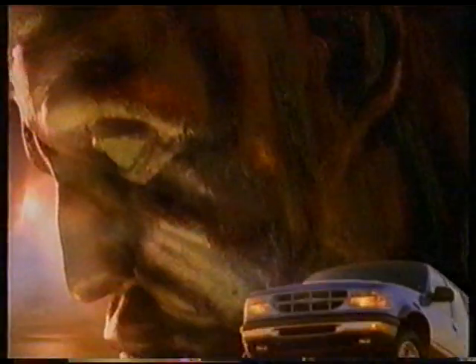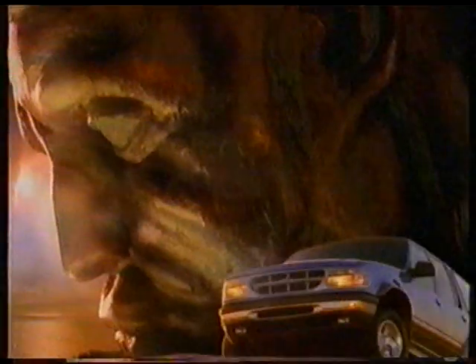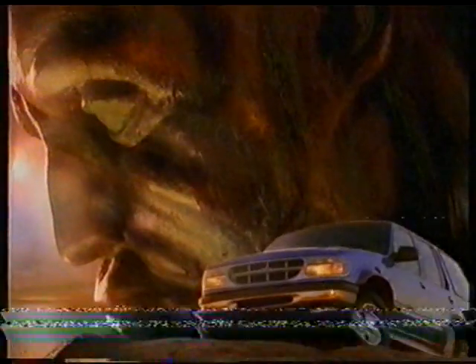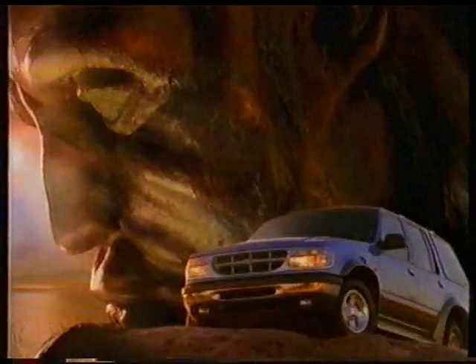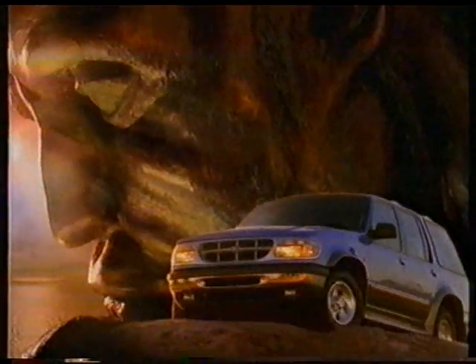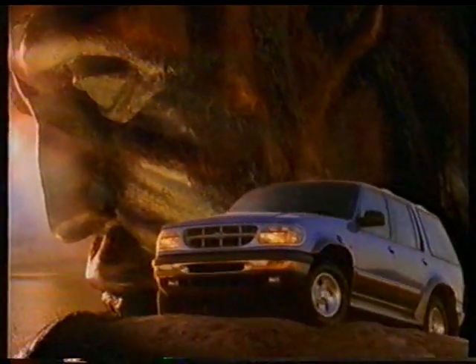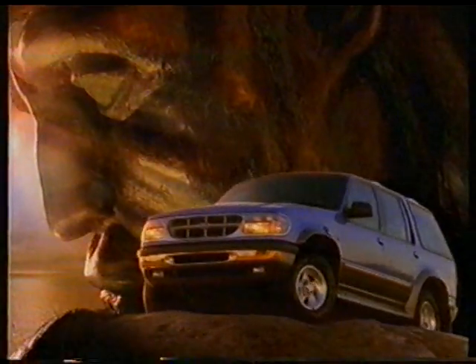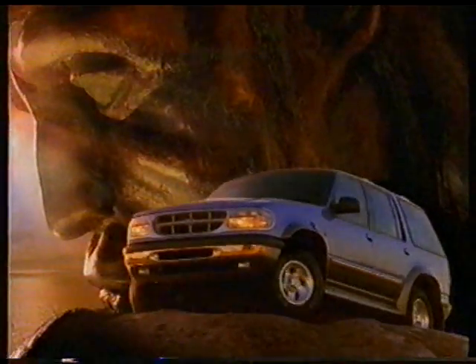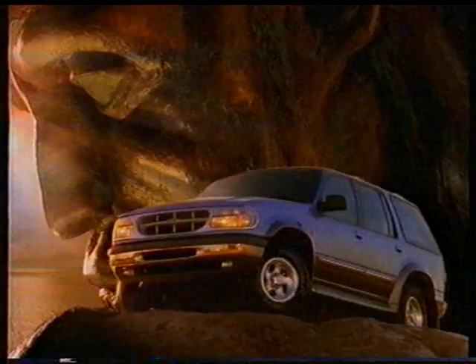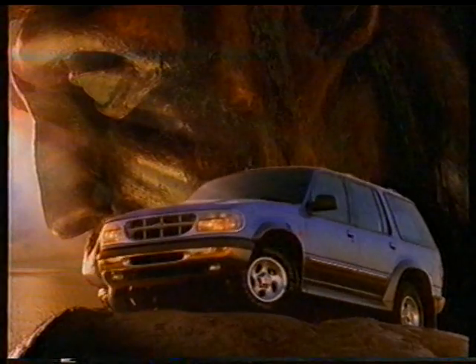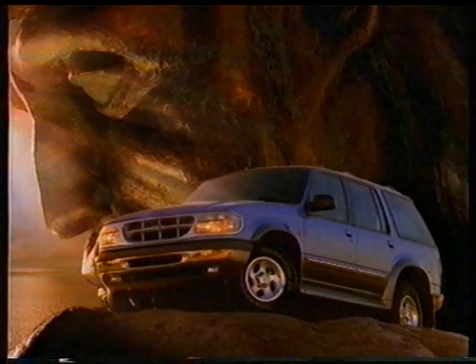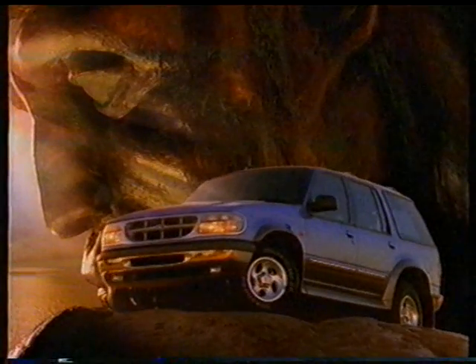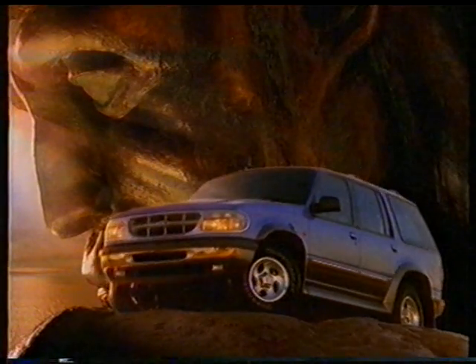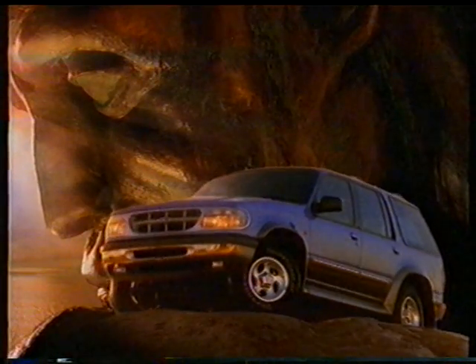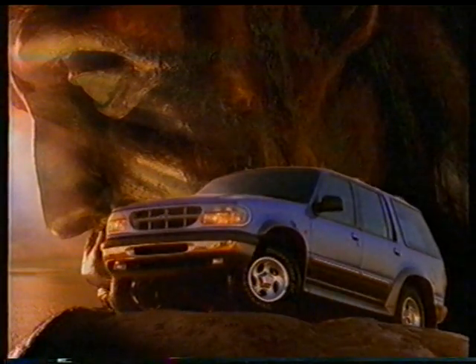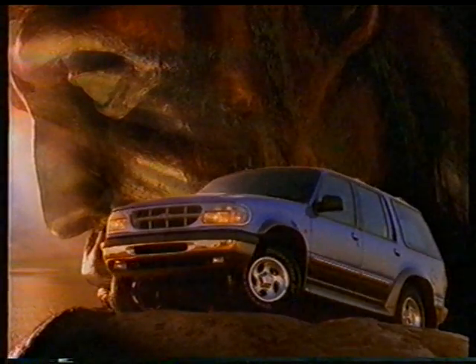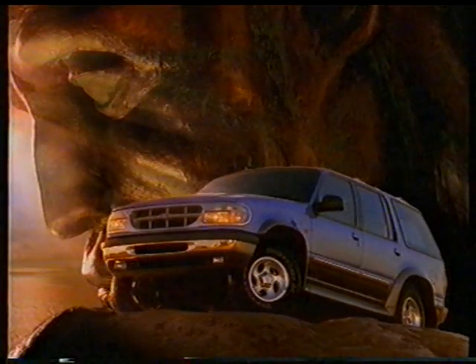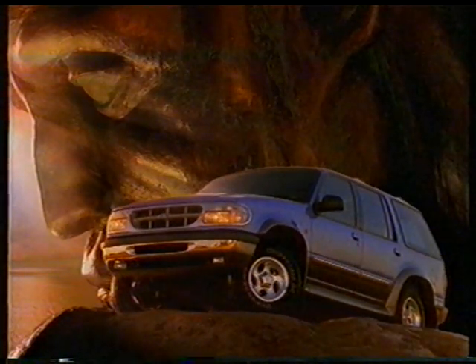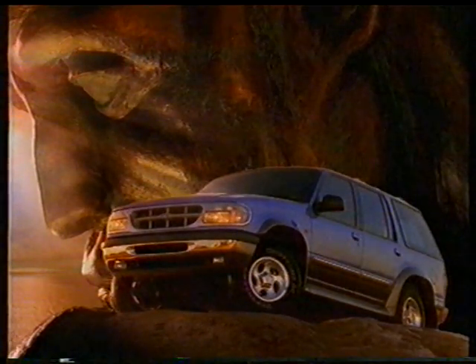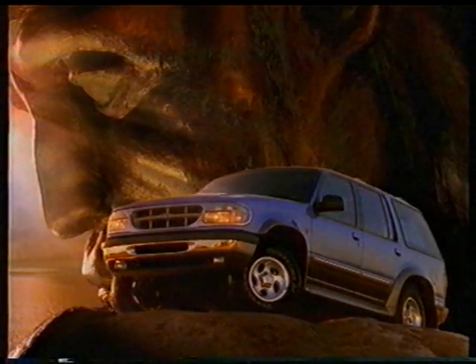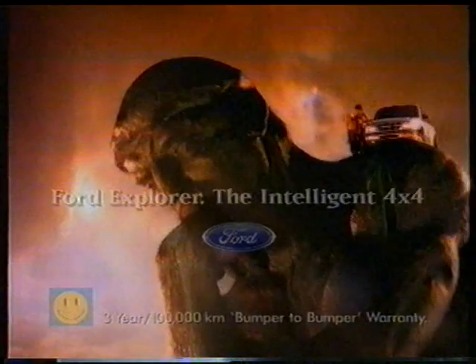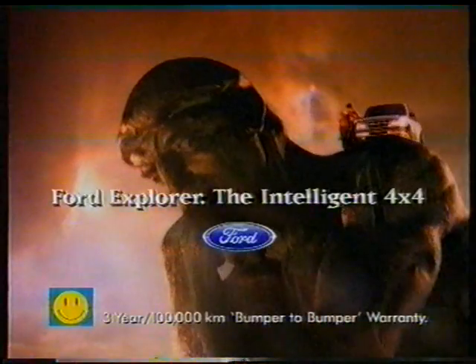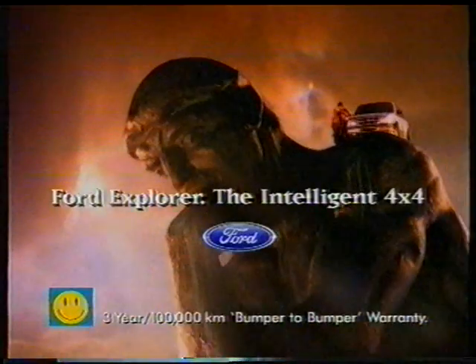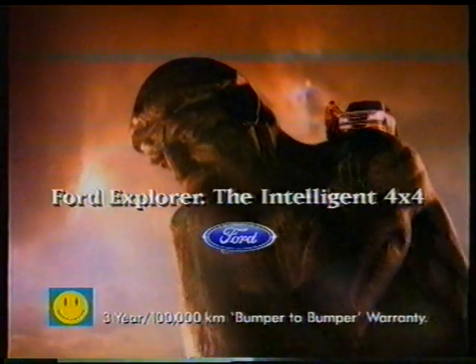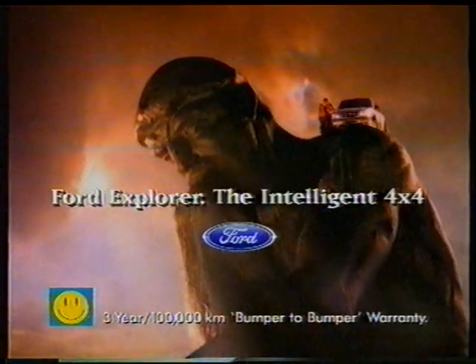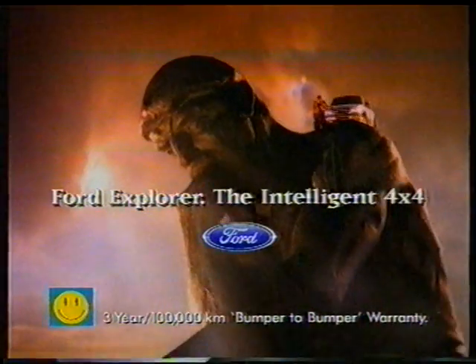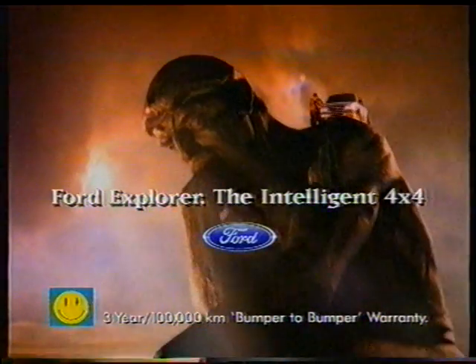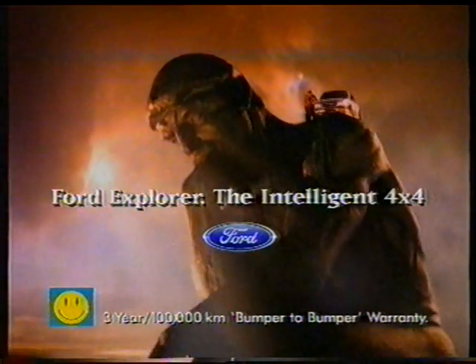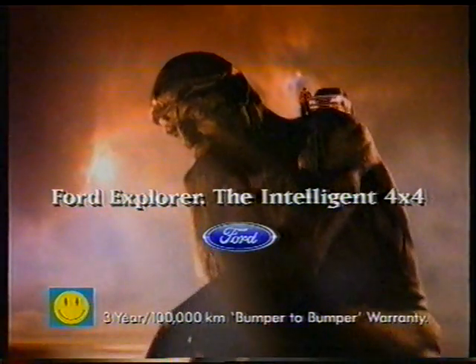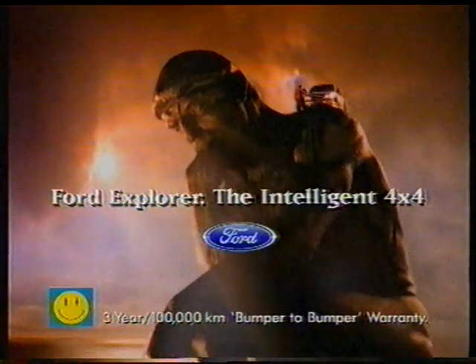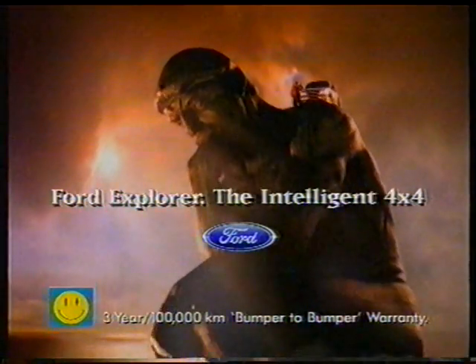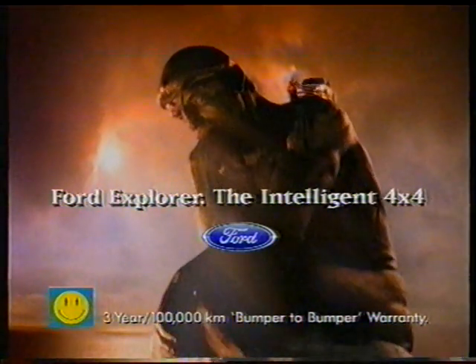The new Ford Explorer. The intelligent four-wheel drive.